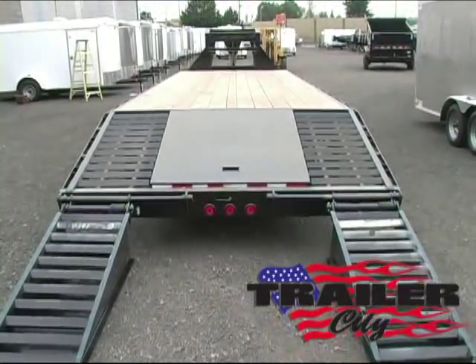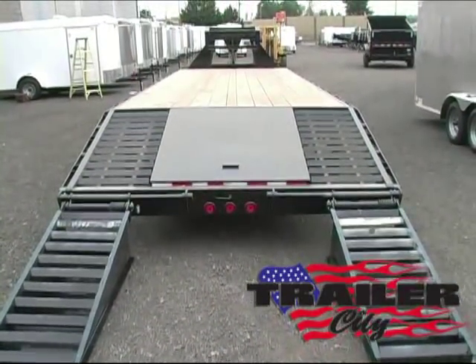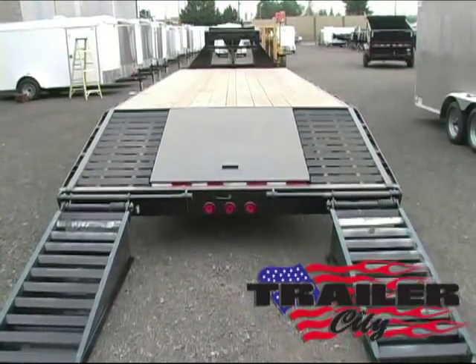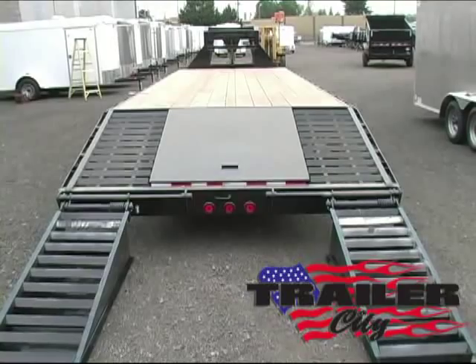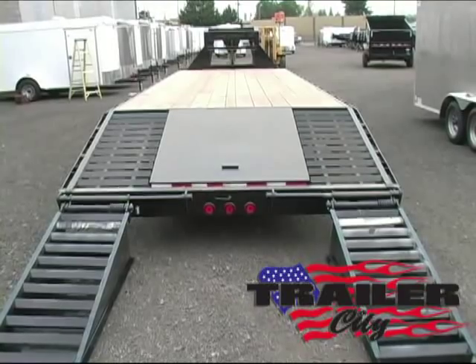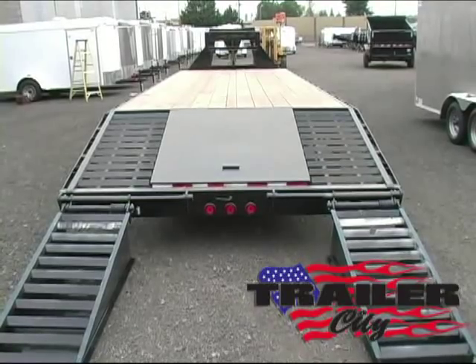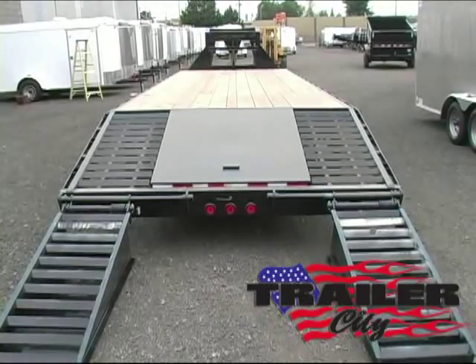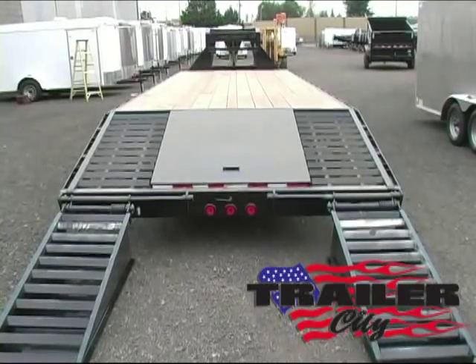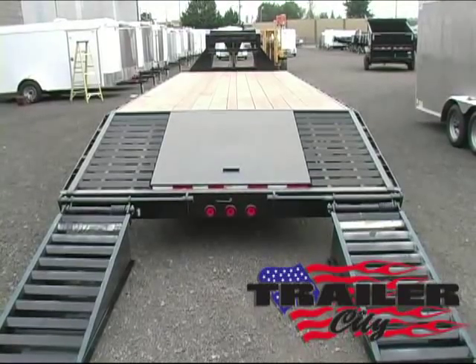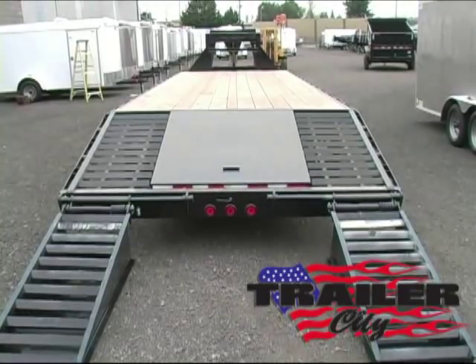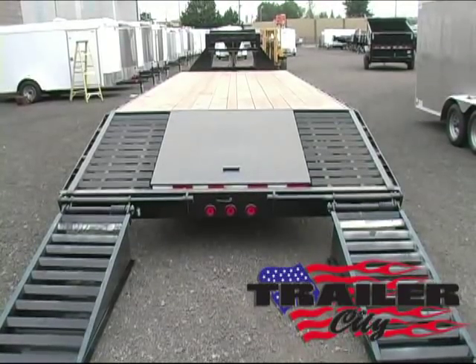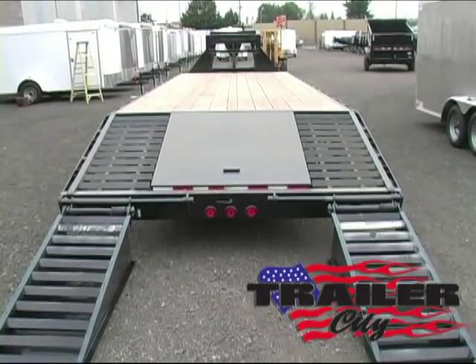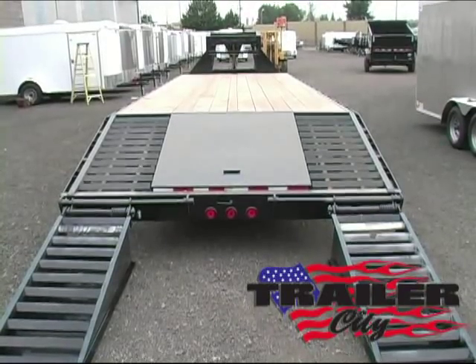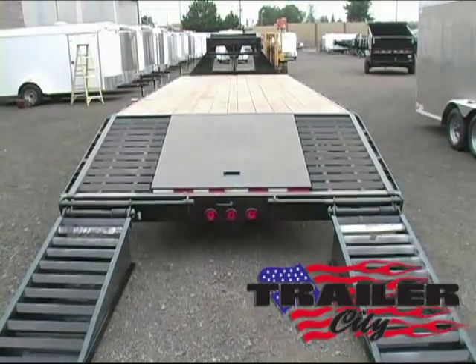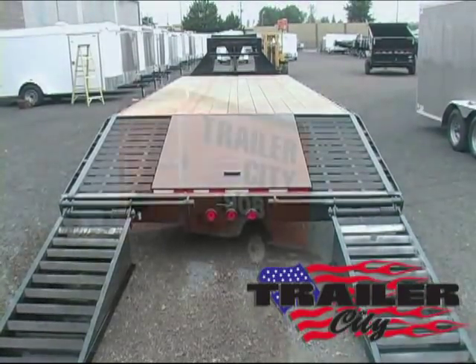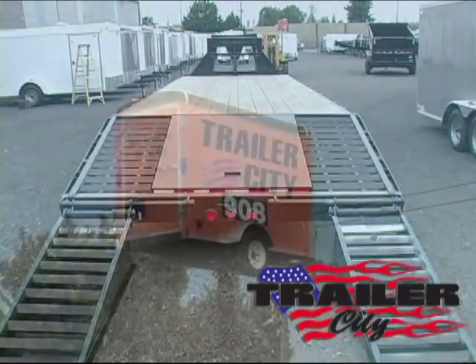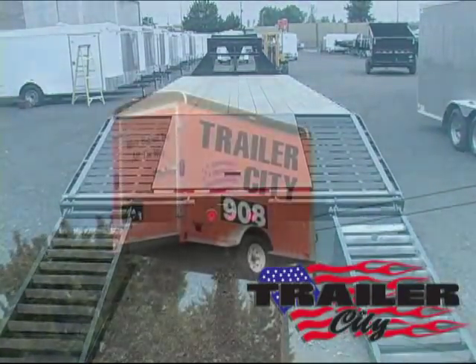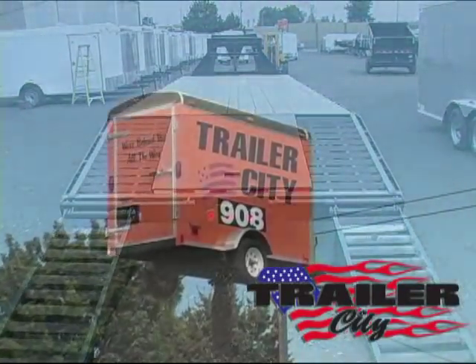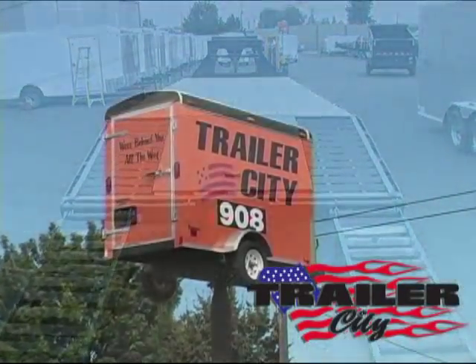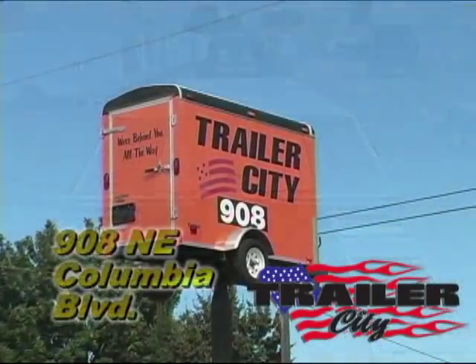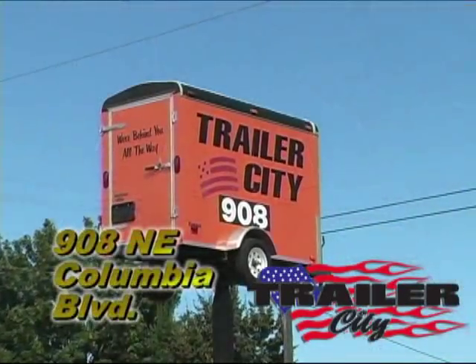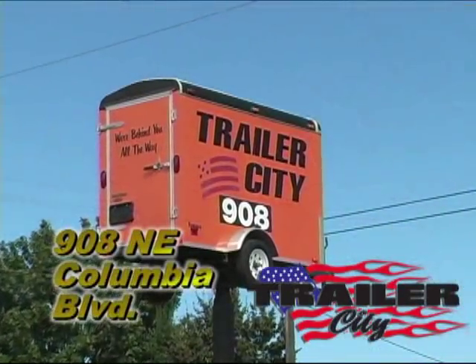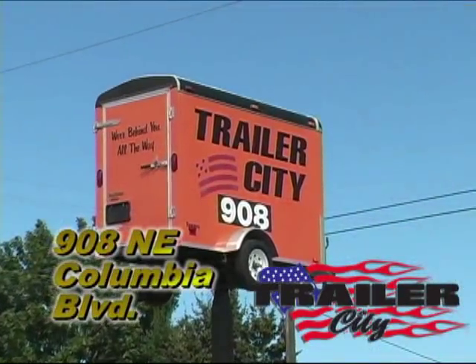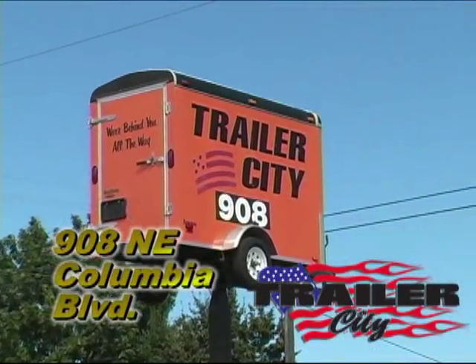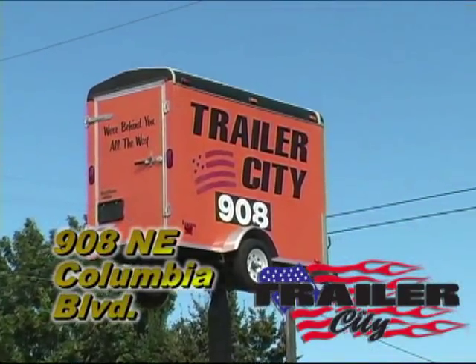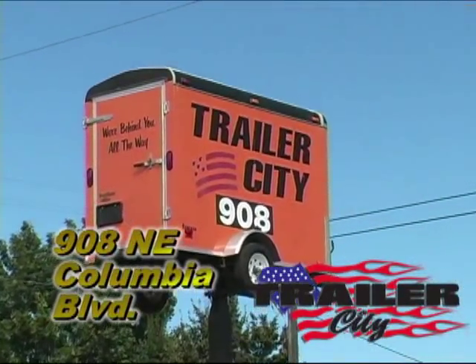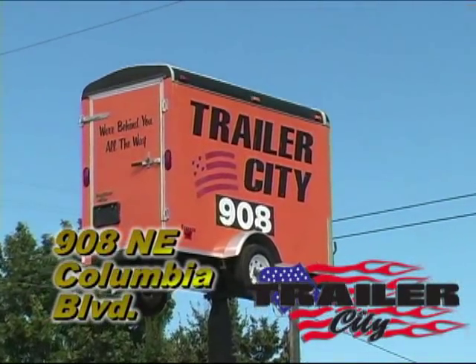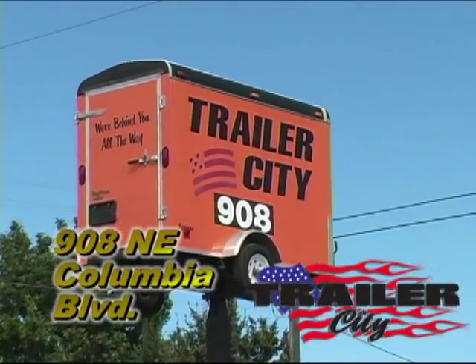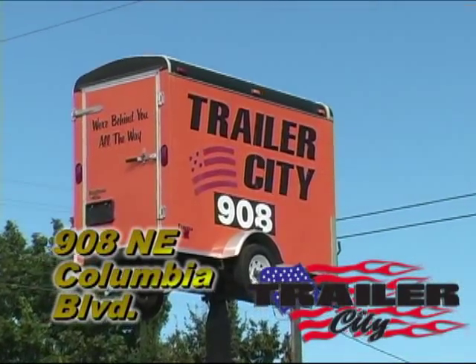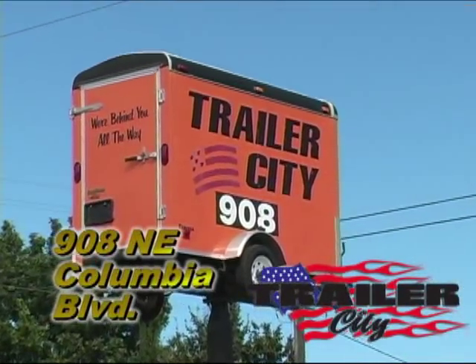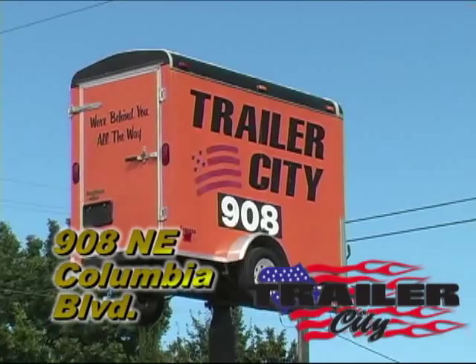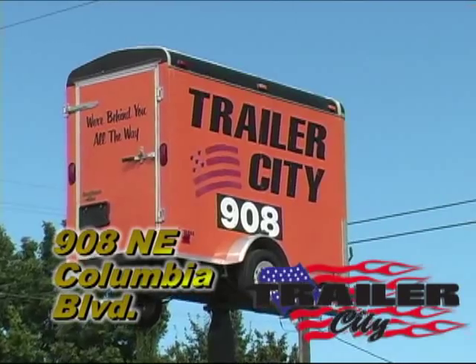Come and see us at Trailer City in Portland, Oregon, where we're behind you all the way.